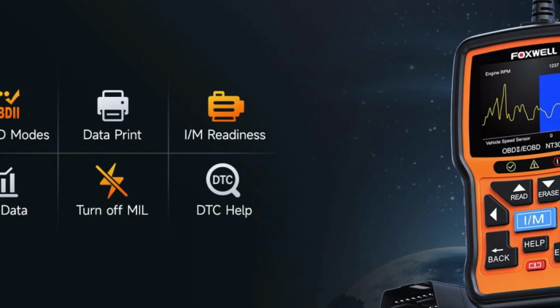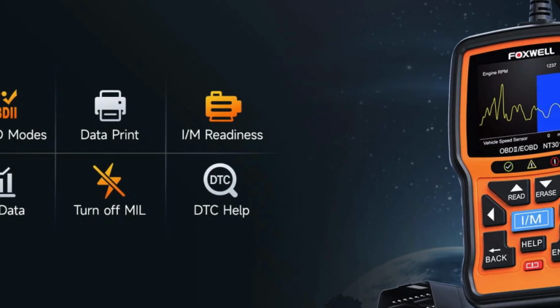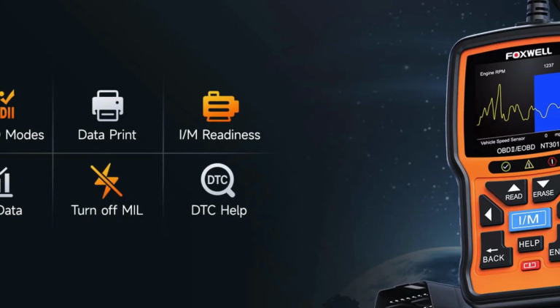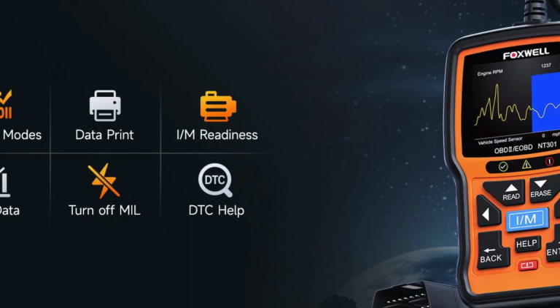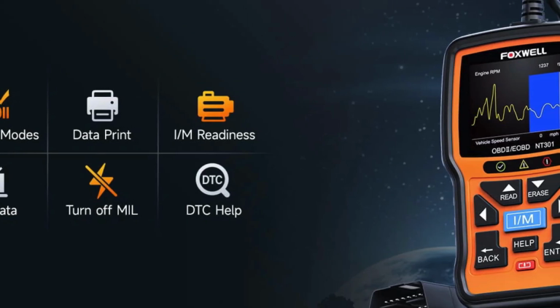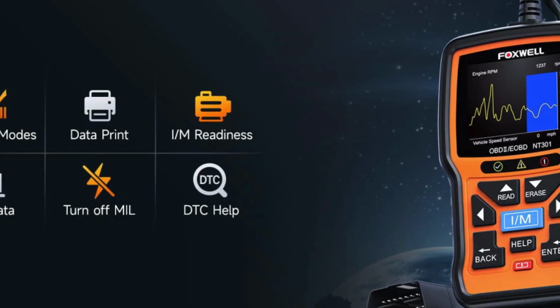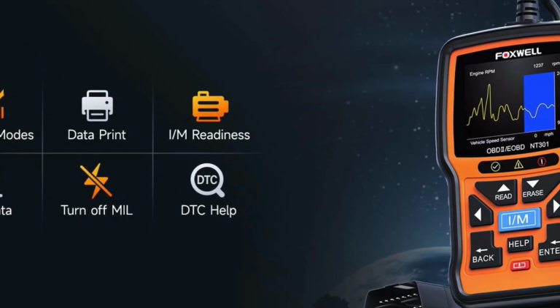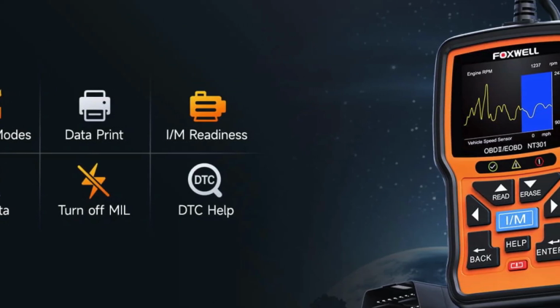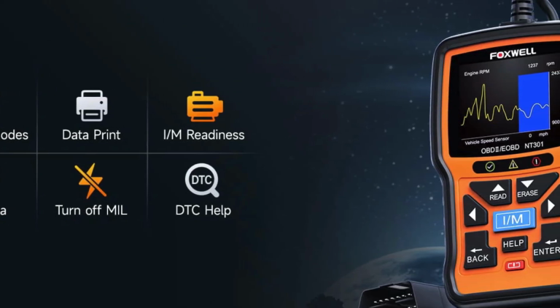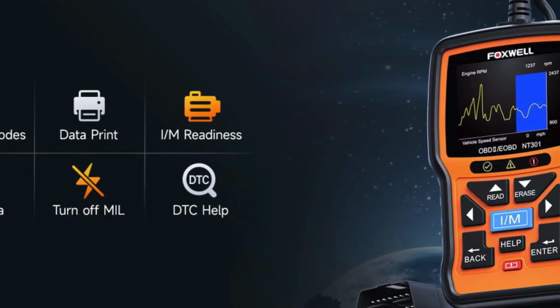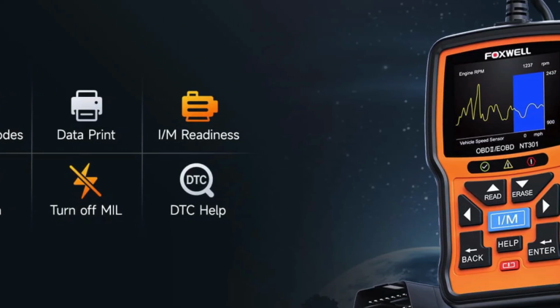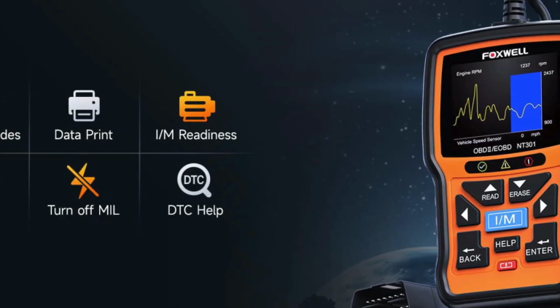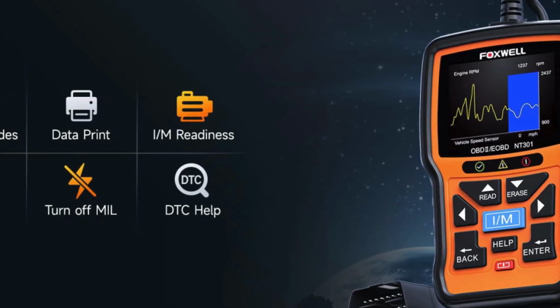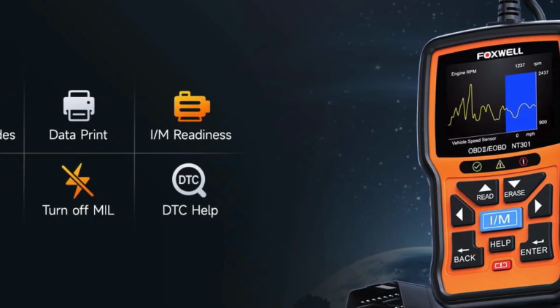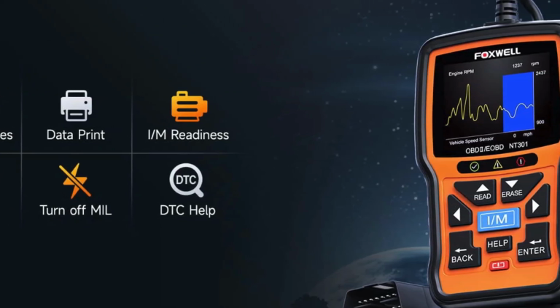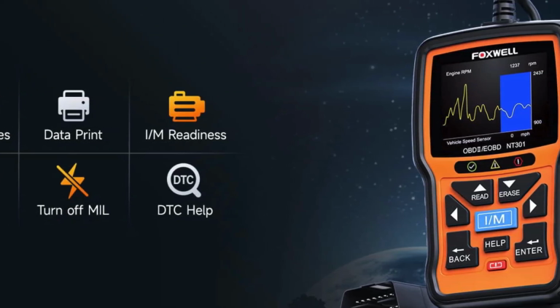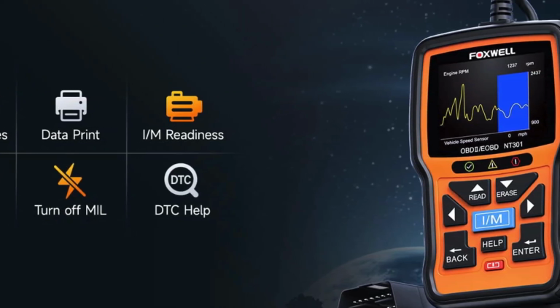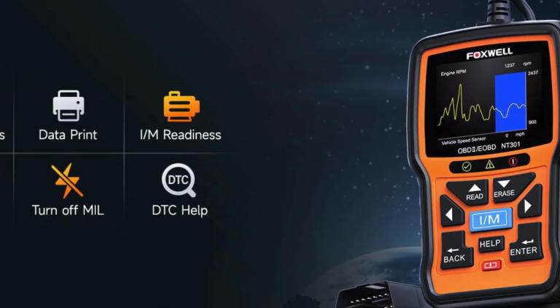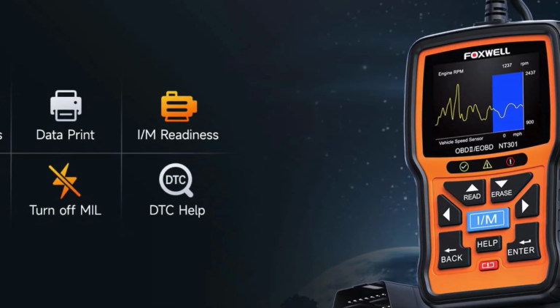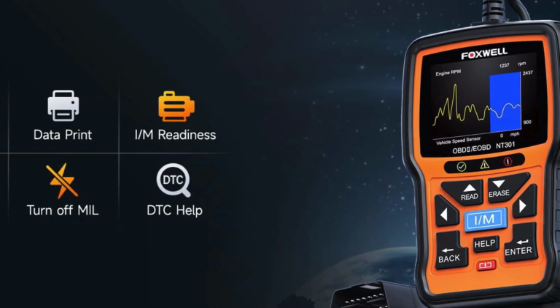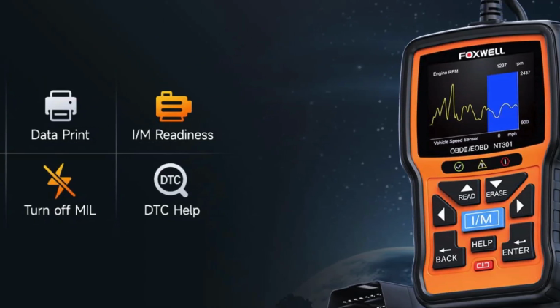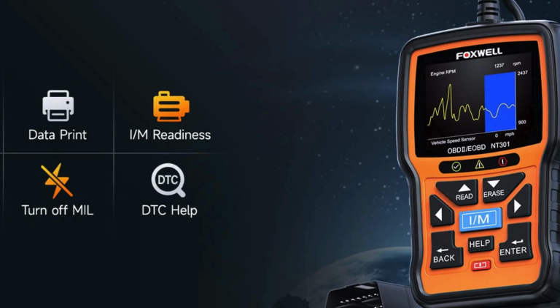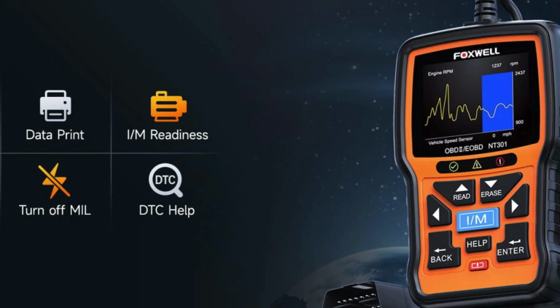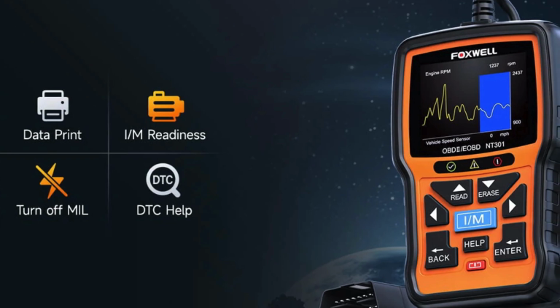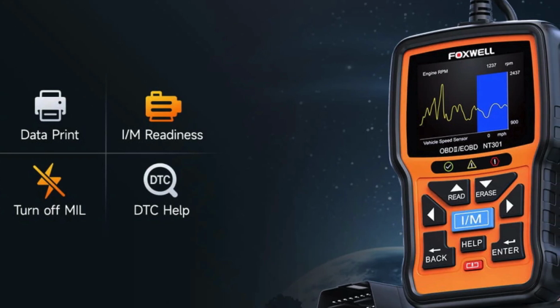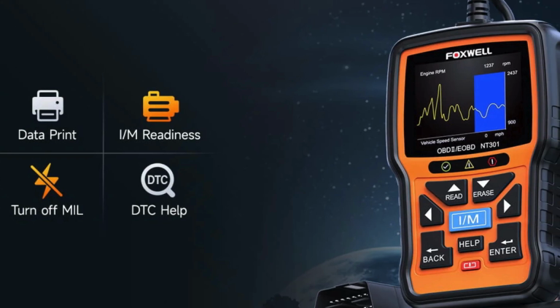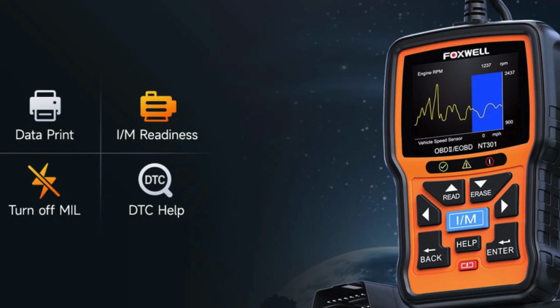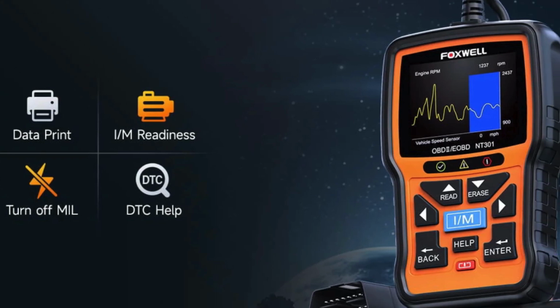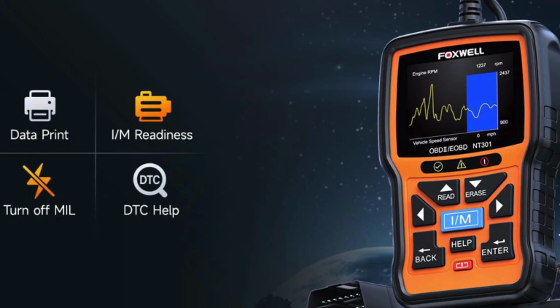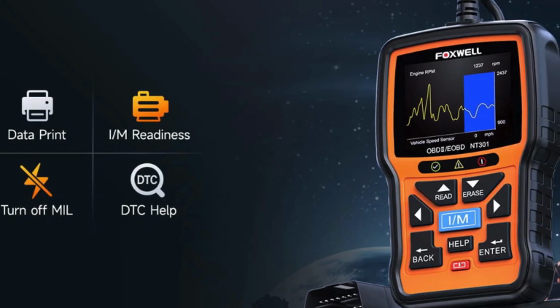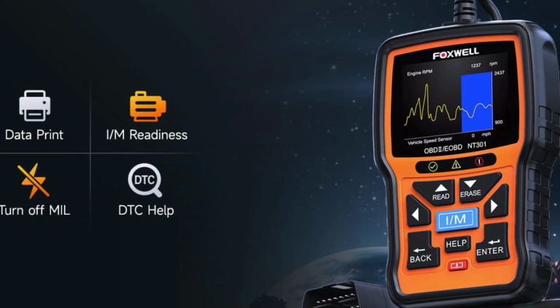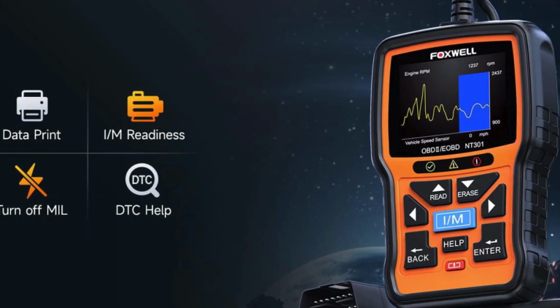Take control of your vehicle's health with the Foxwell NT301 — your engine's best friend.